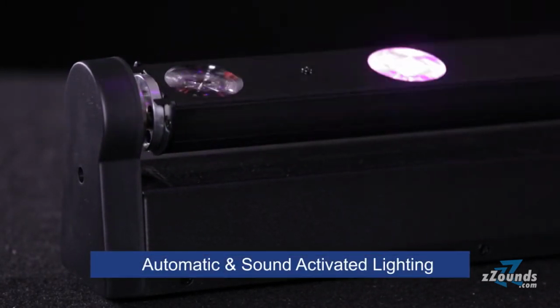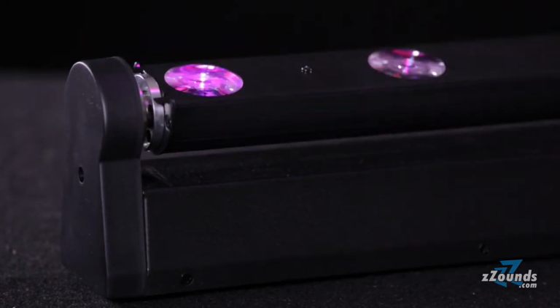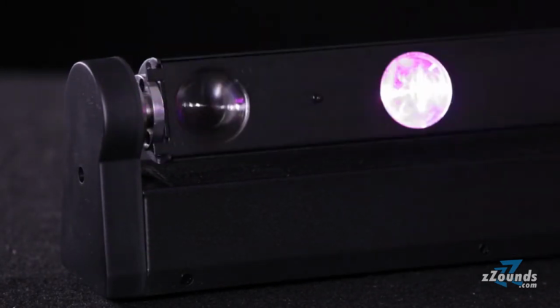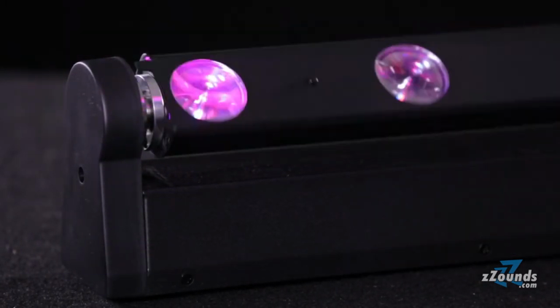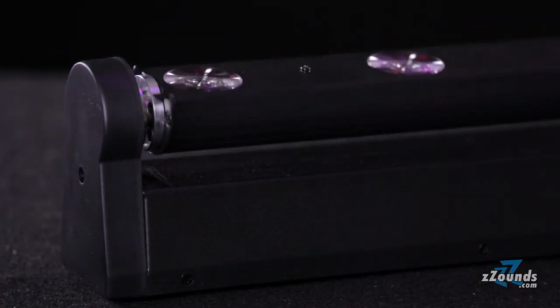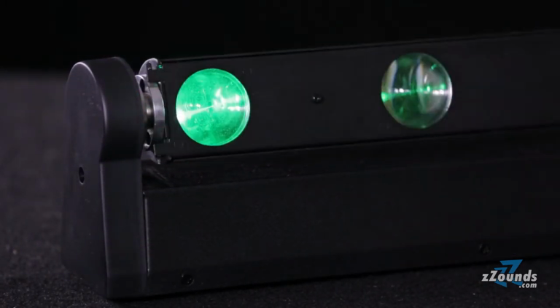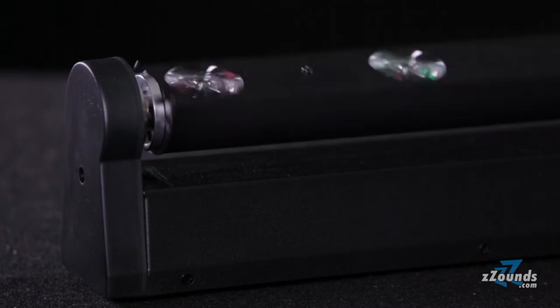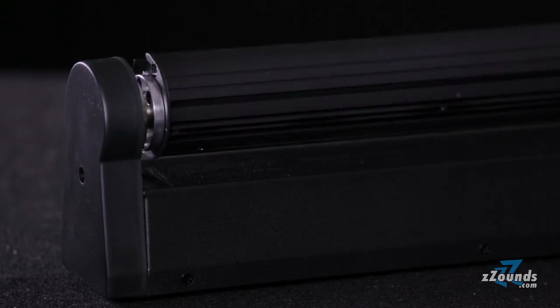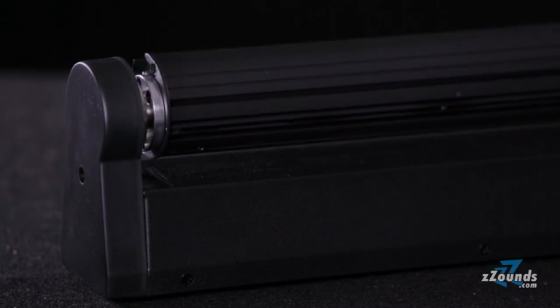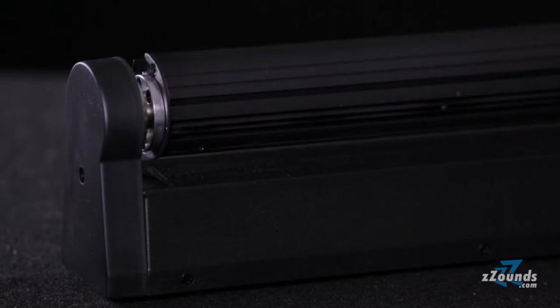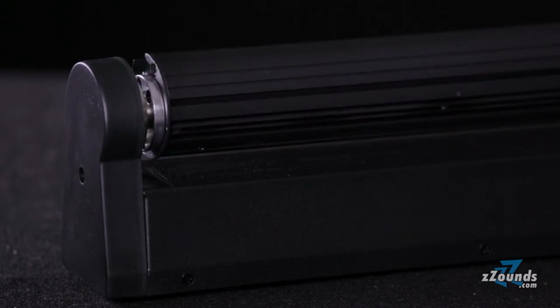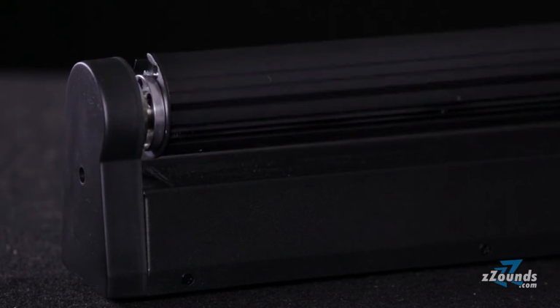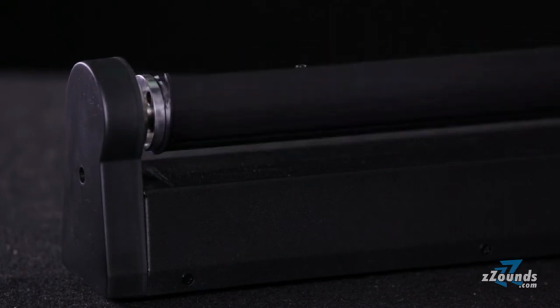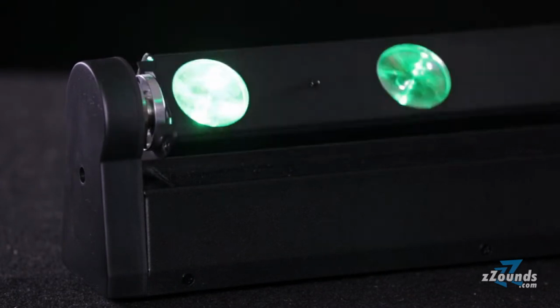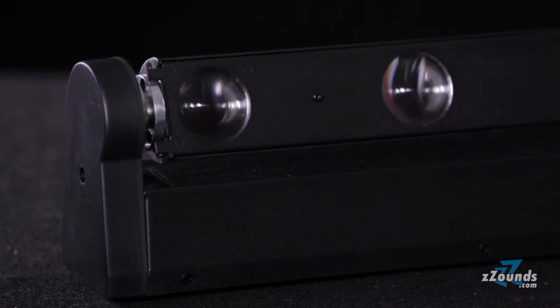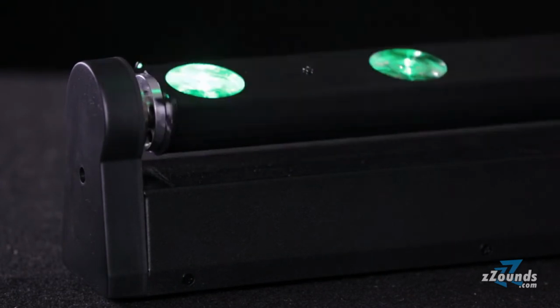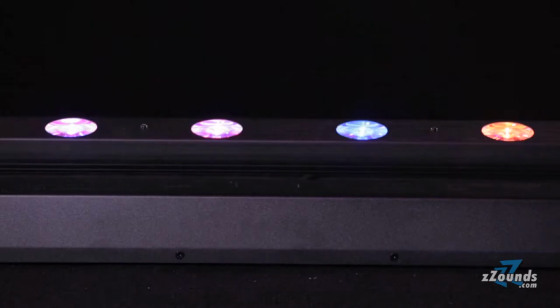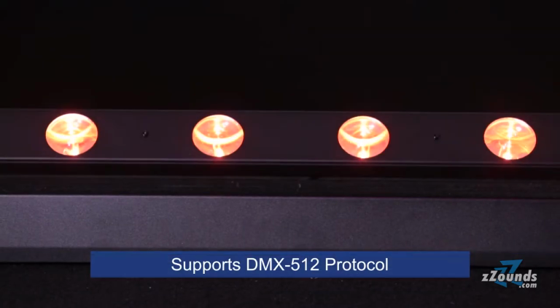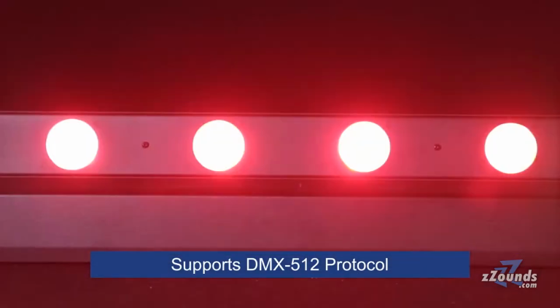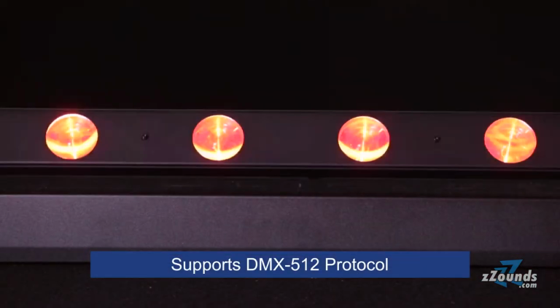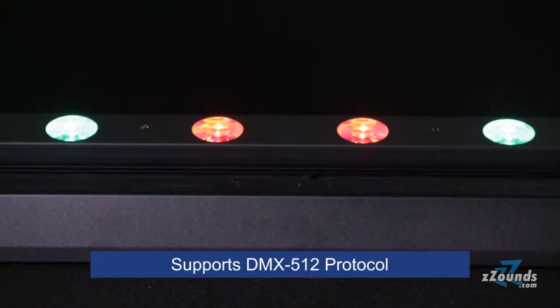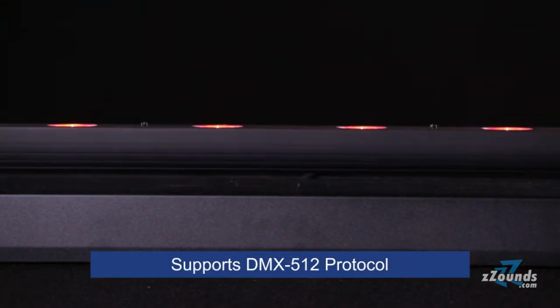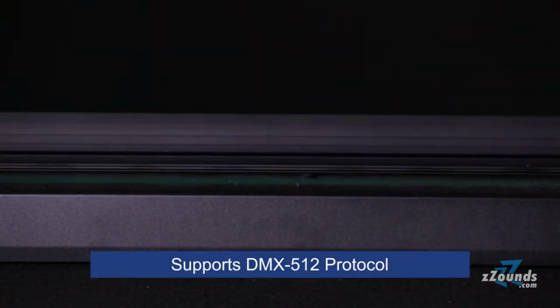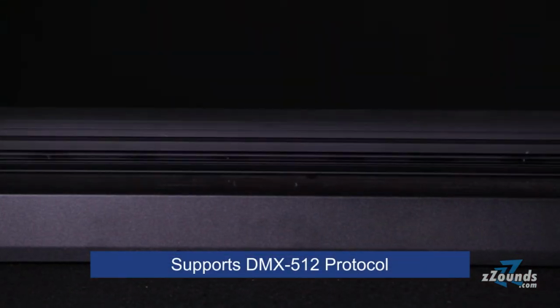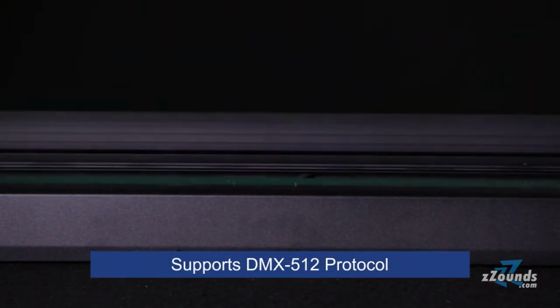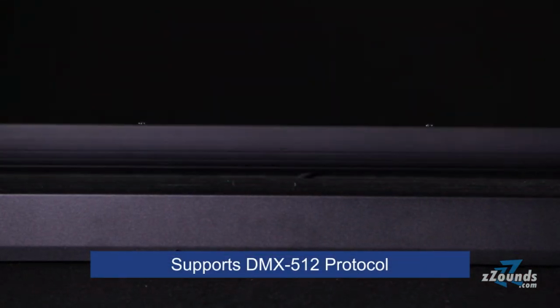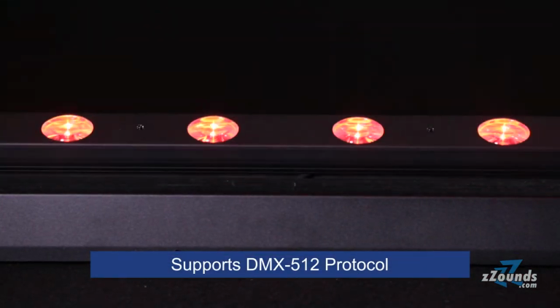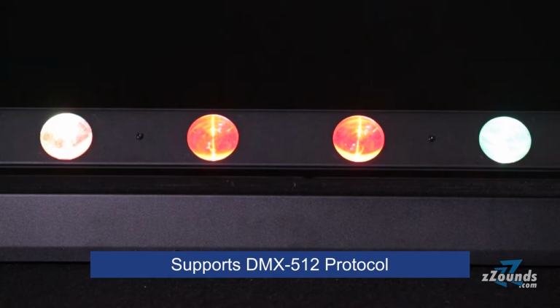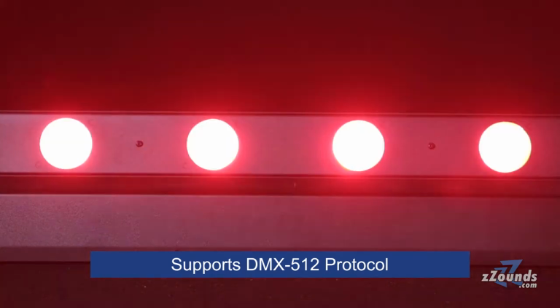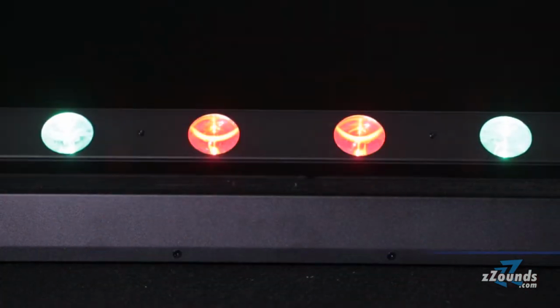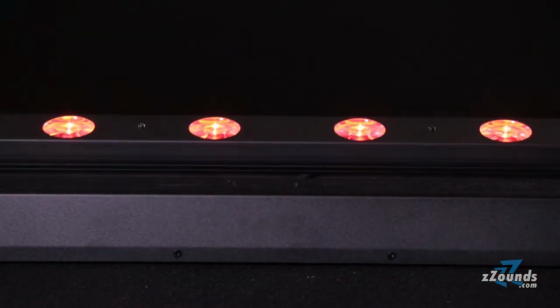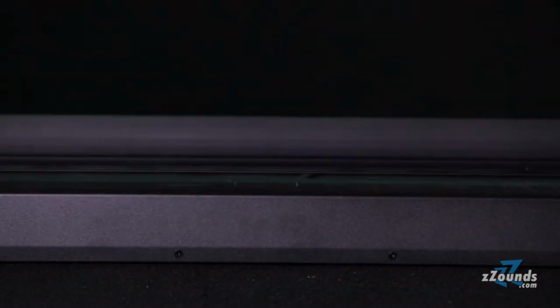This fixture can also work as part of an existing lighting rig. It supports the DMX512 protocol and has 4 DMX channel modes.